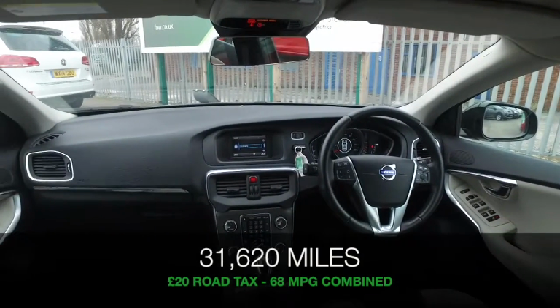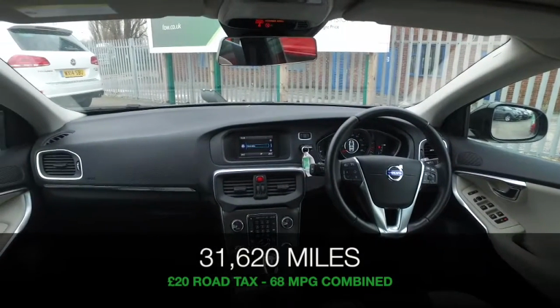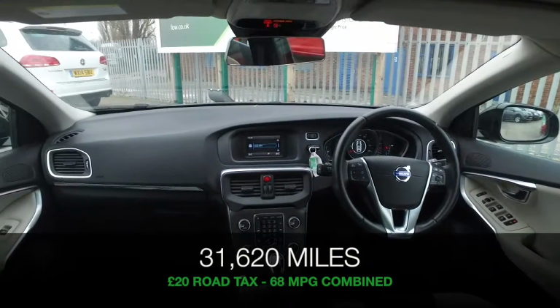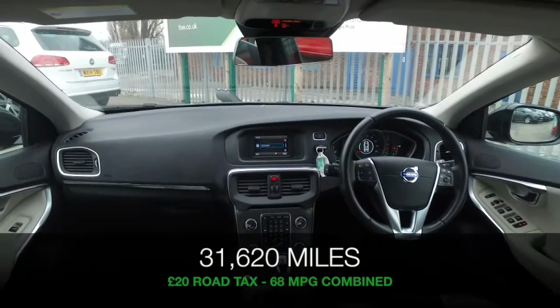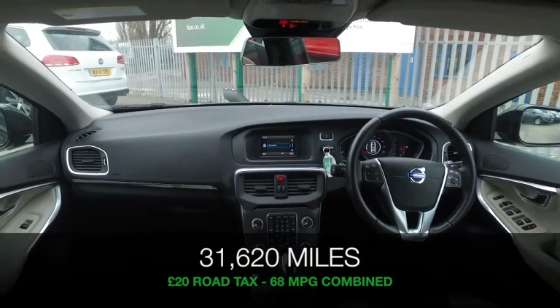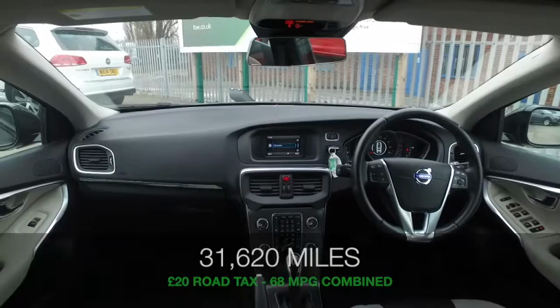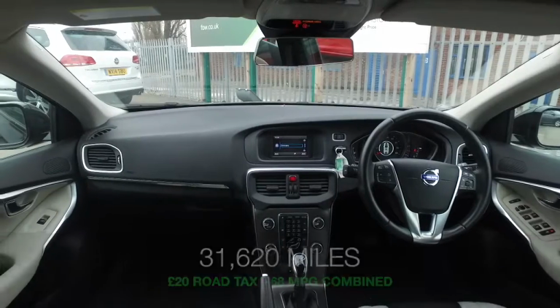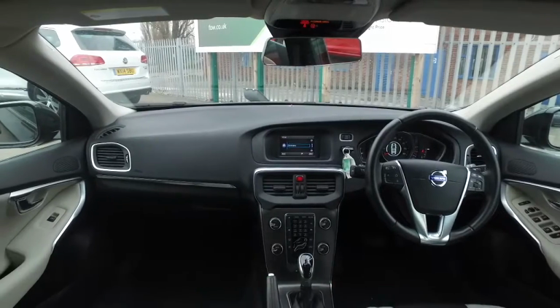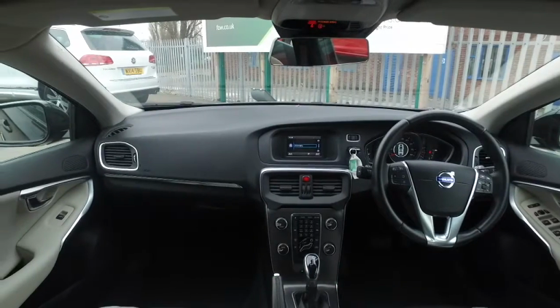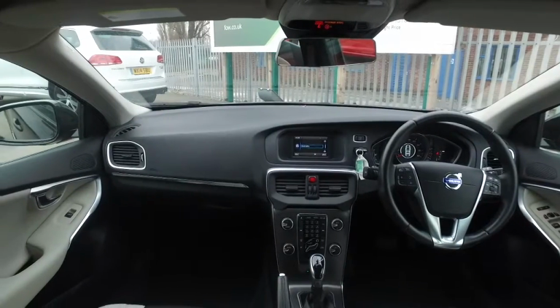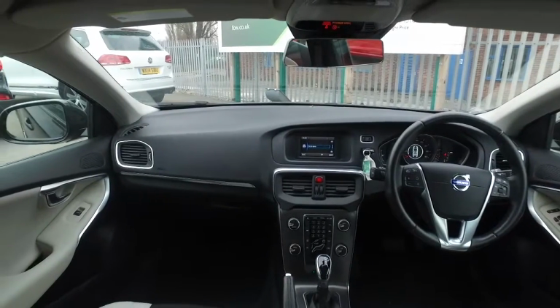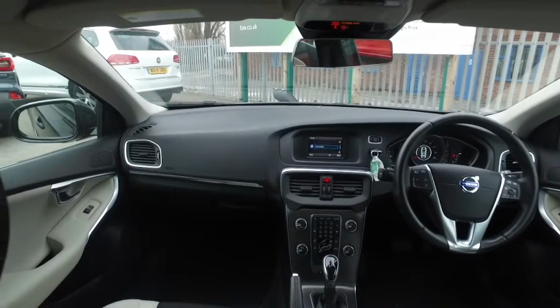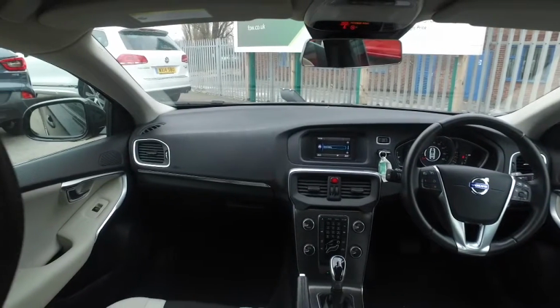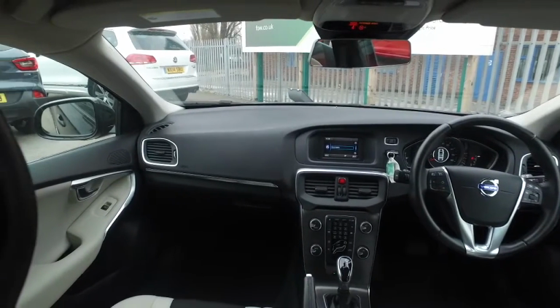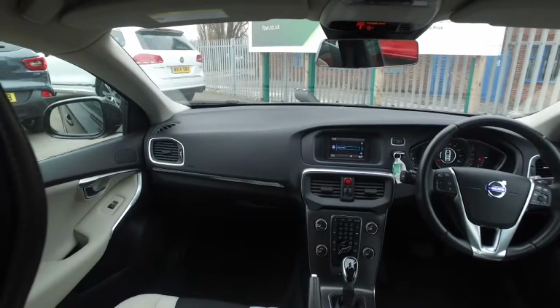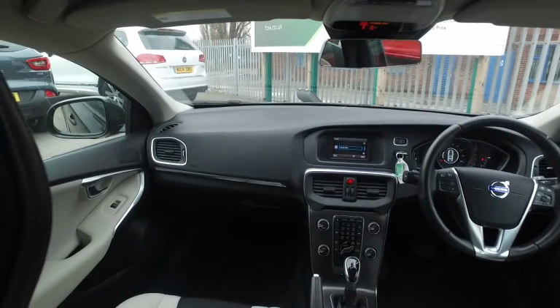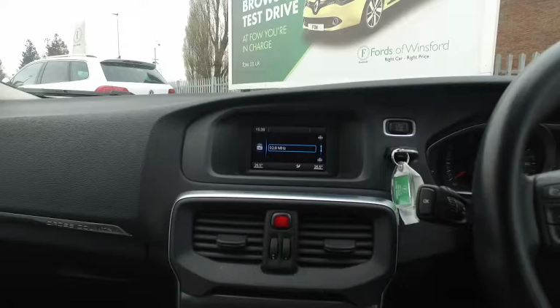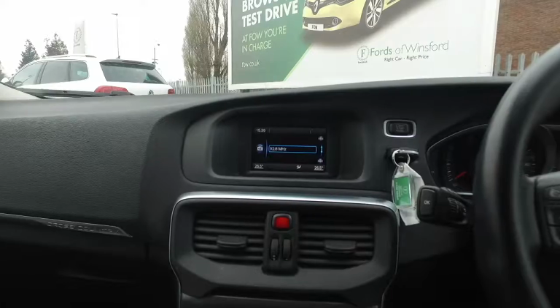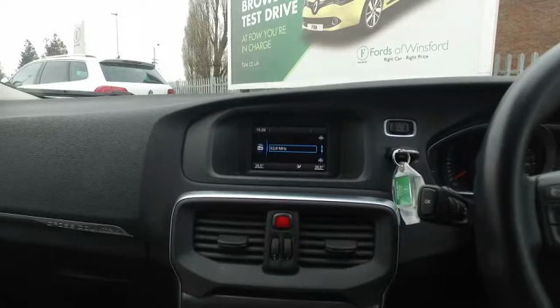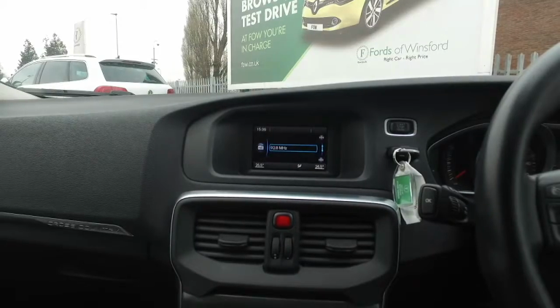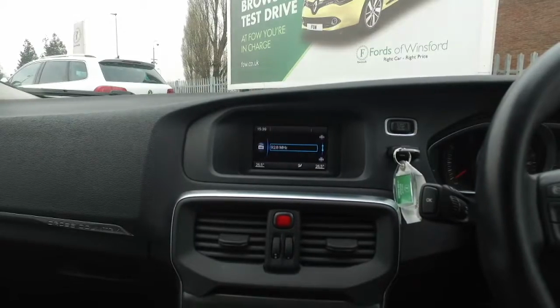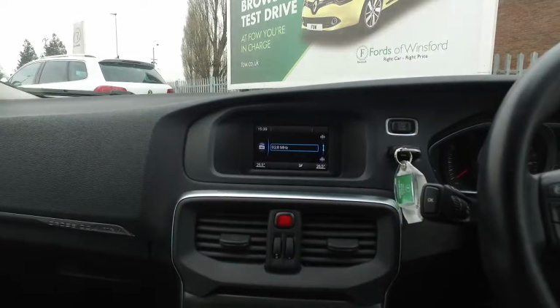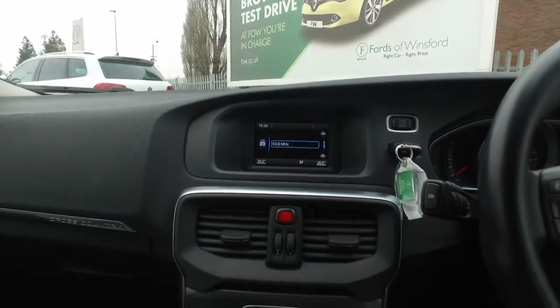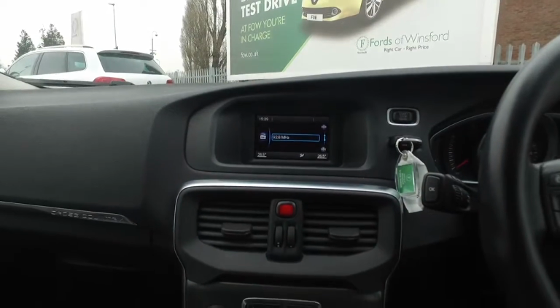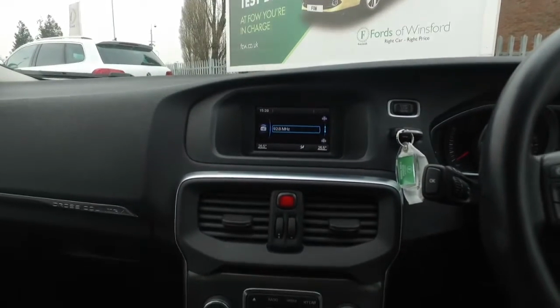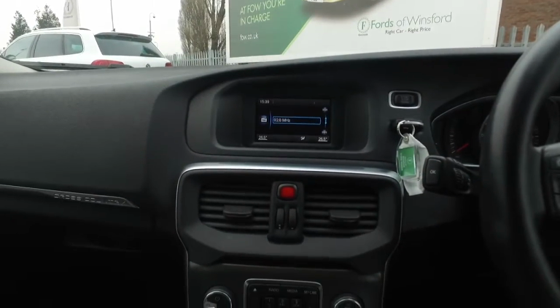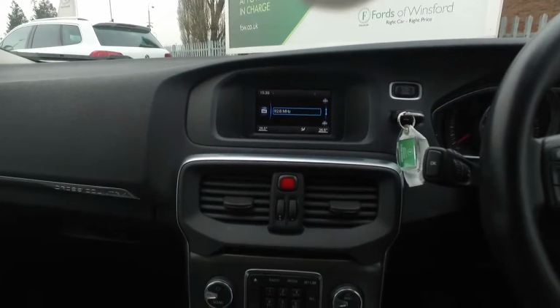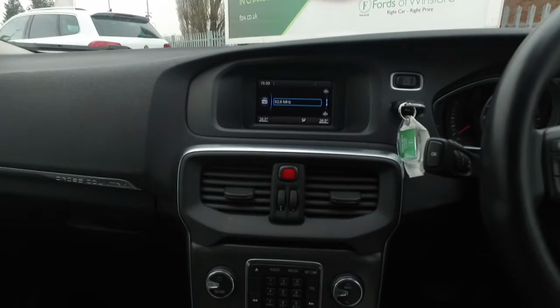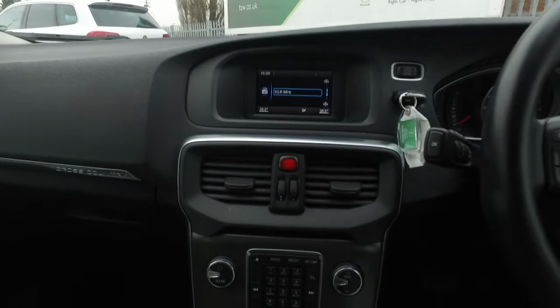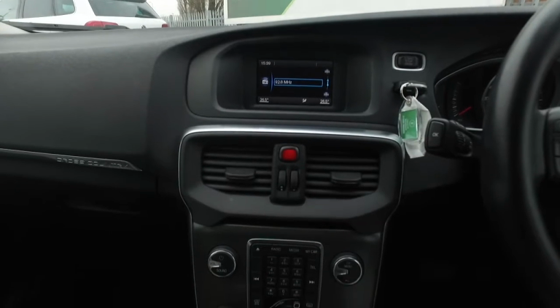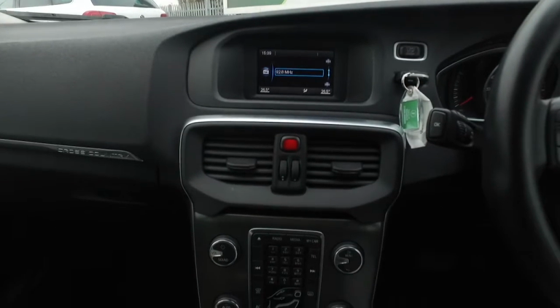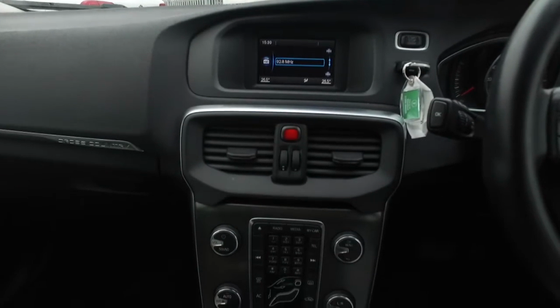Get inside and this has a lot to keep you happy — a very comfortable cabin with a stunning two-tone colour scheme.